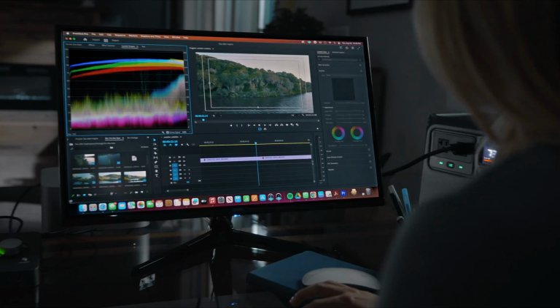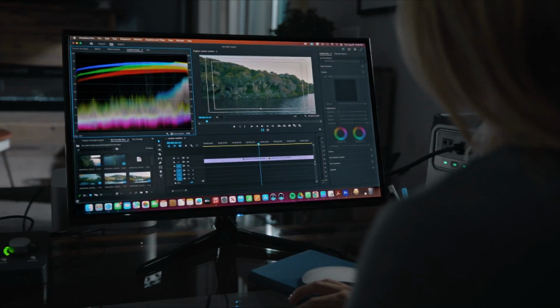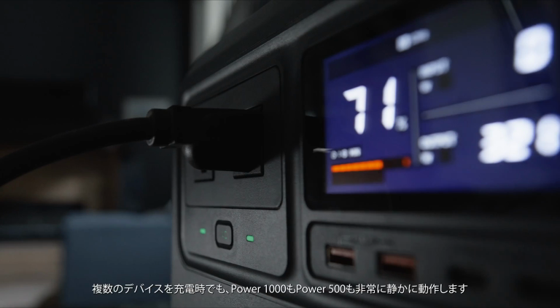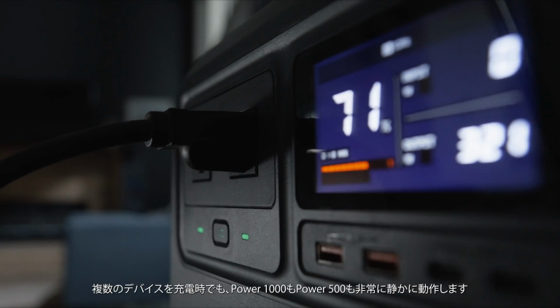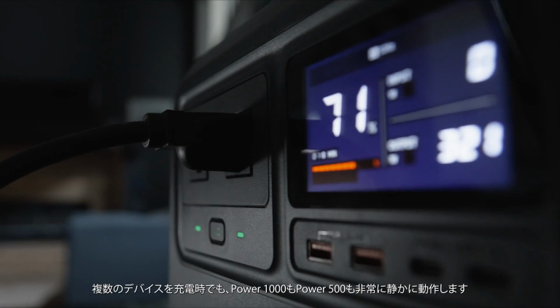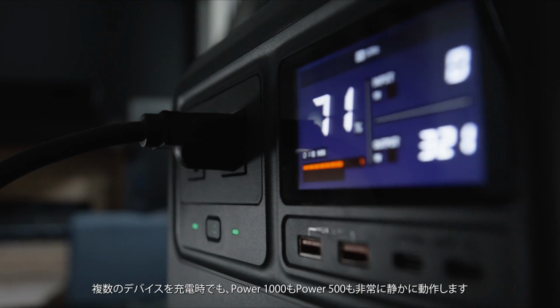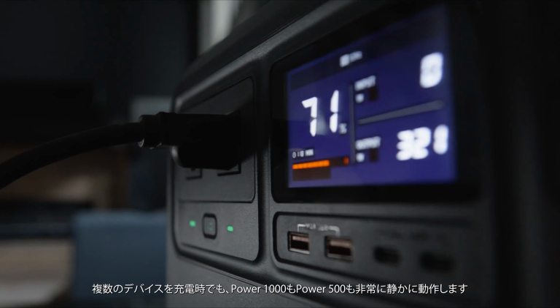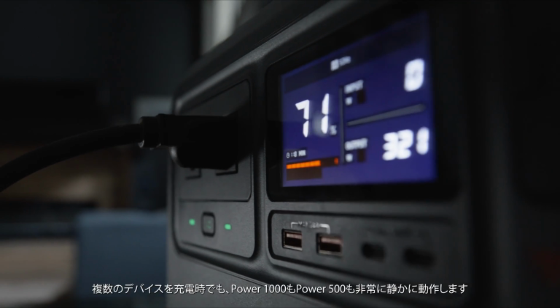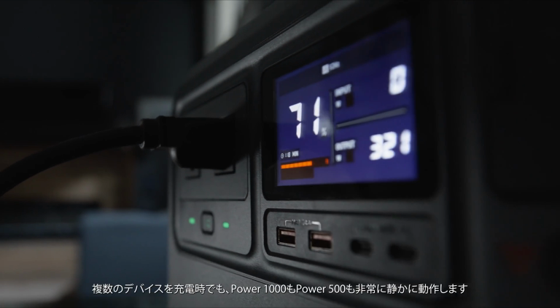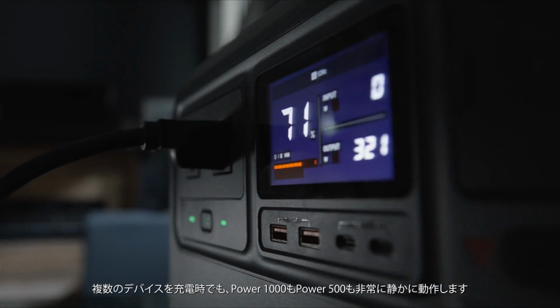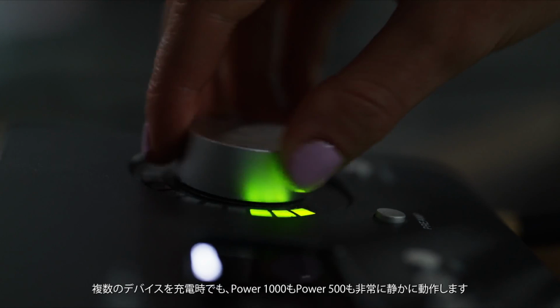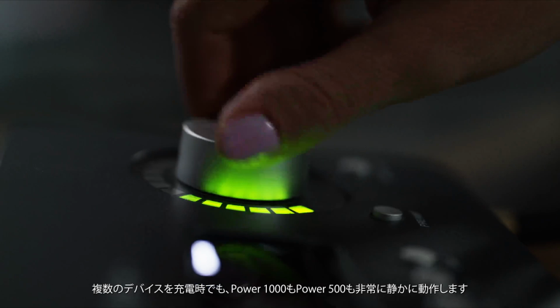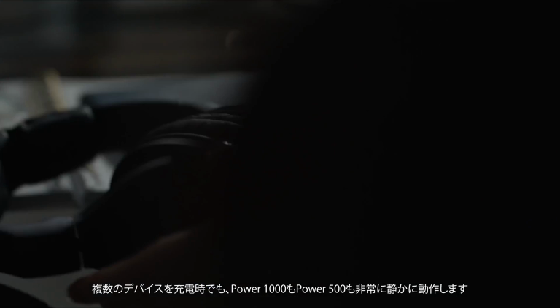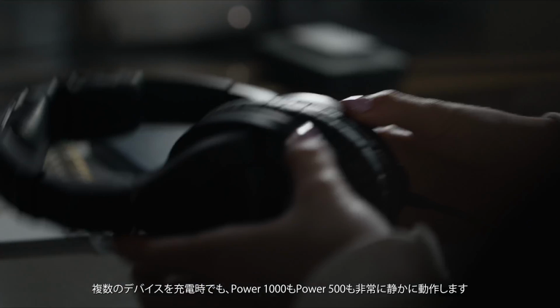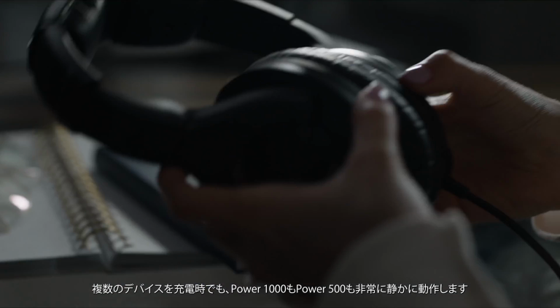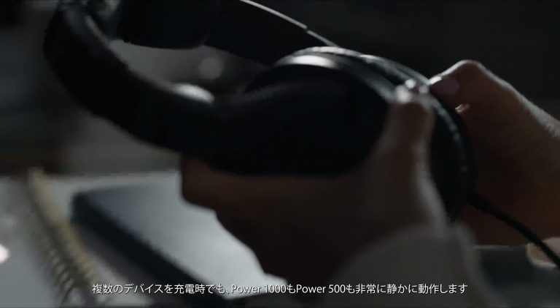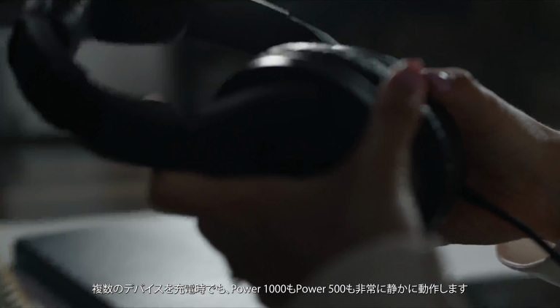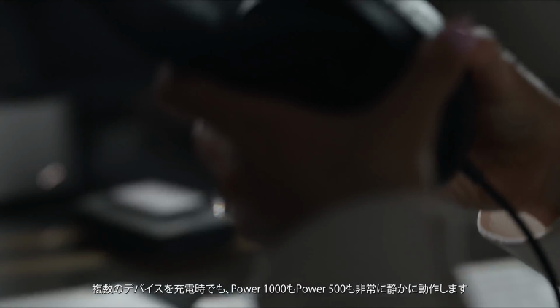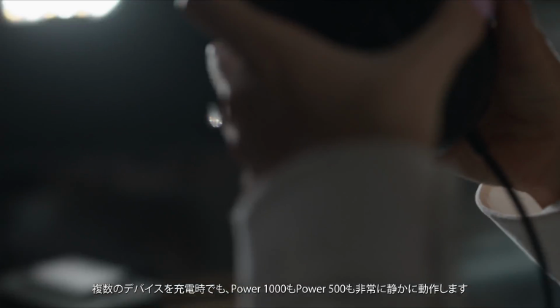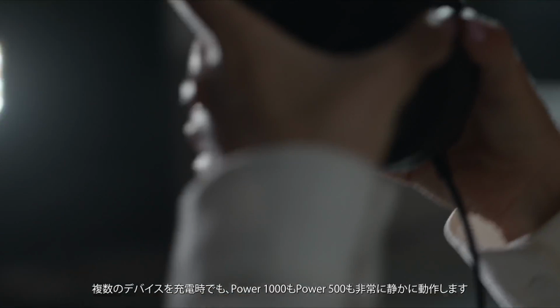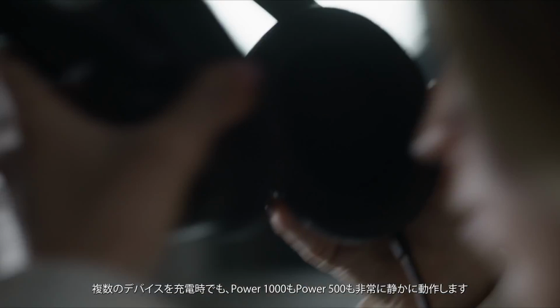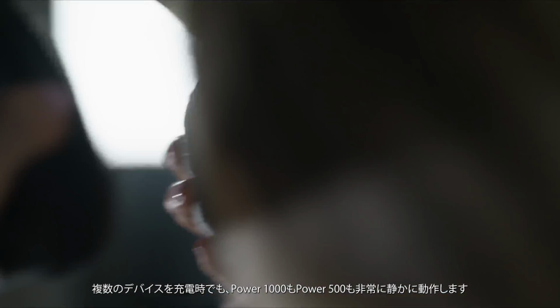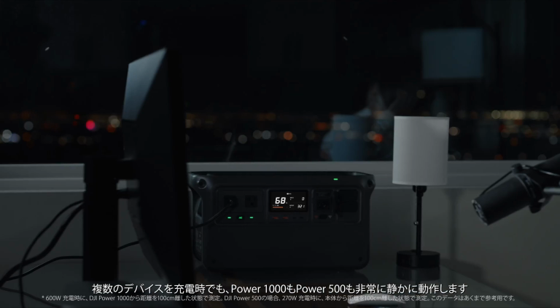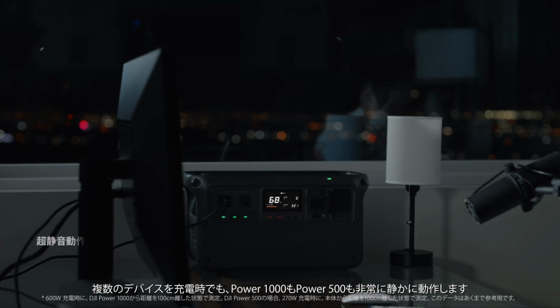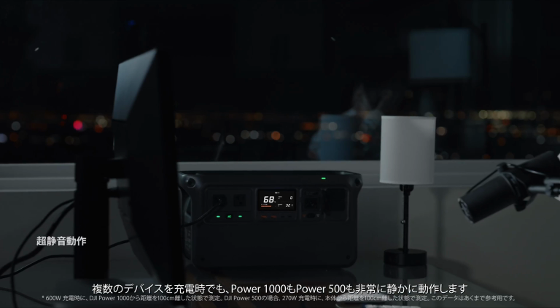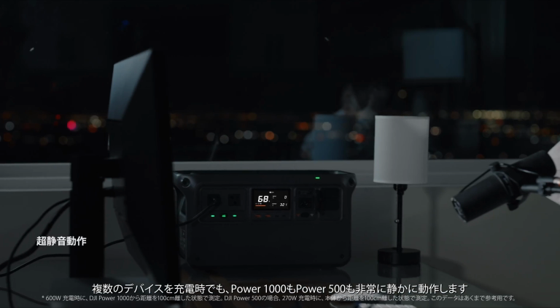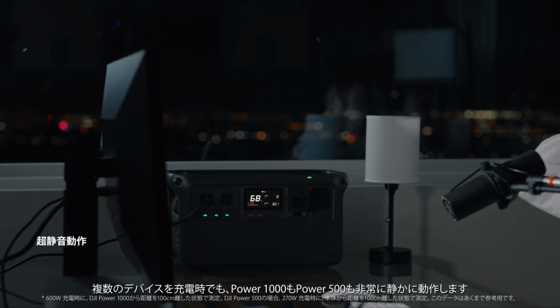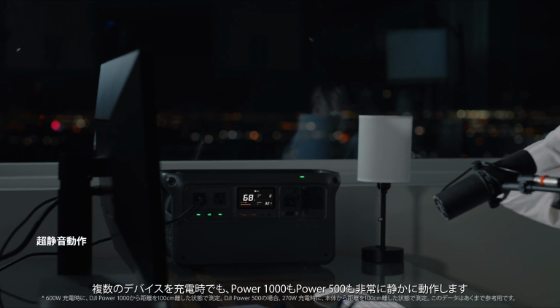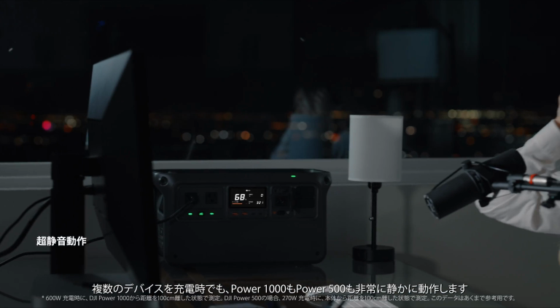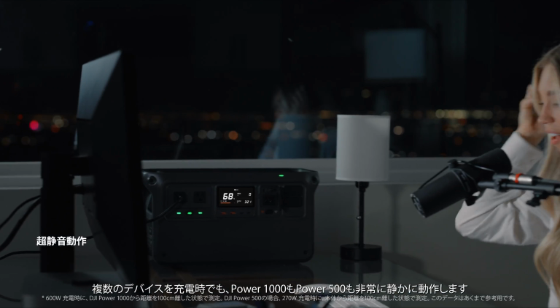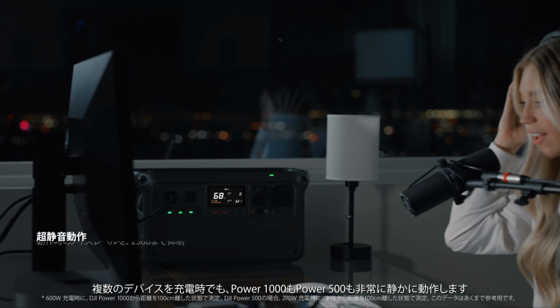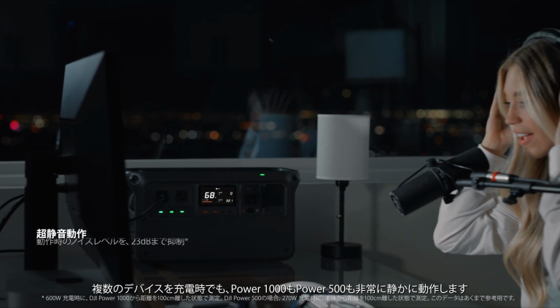And even when charging multiple devices, Power 1000 and 500 stay ultra-quiet.